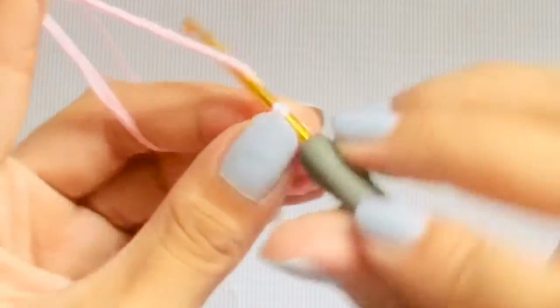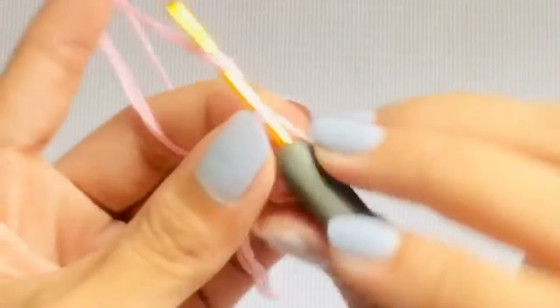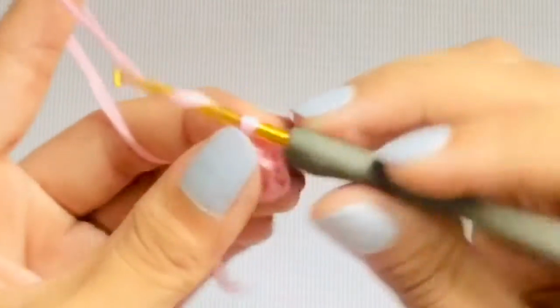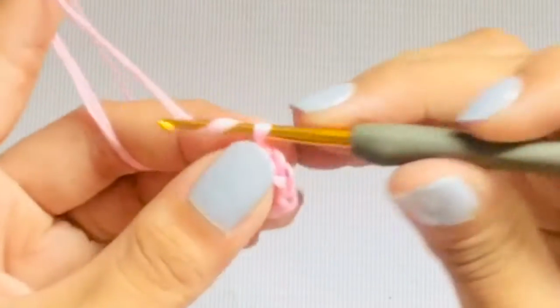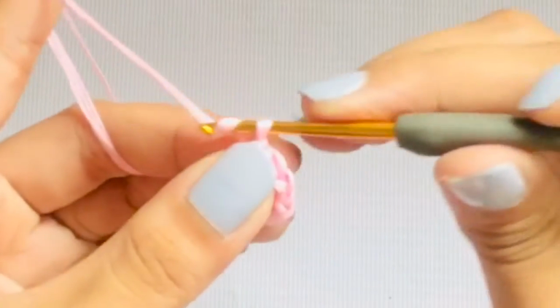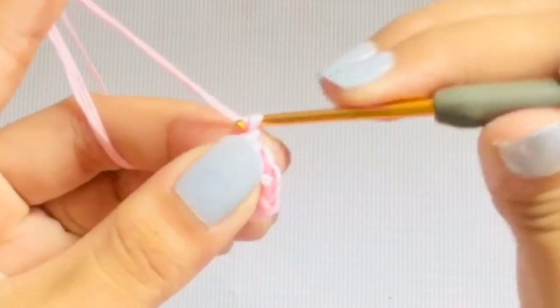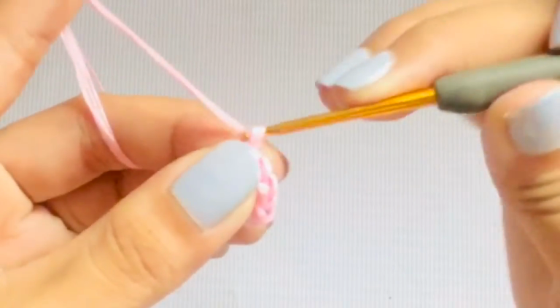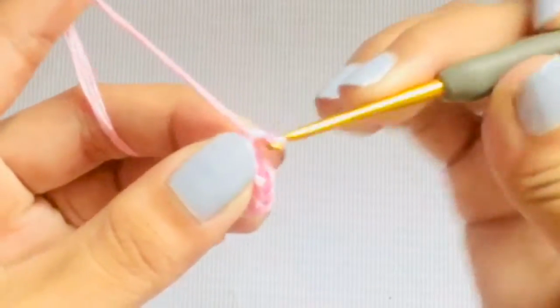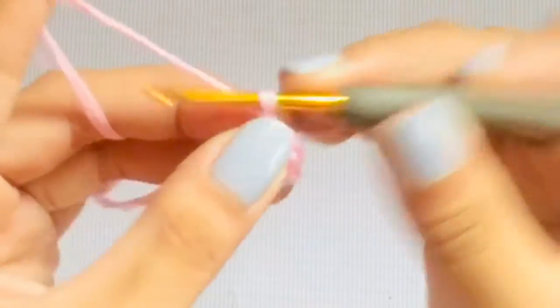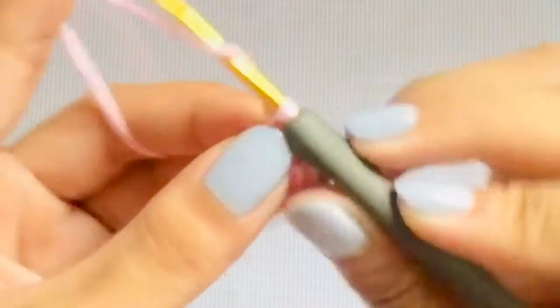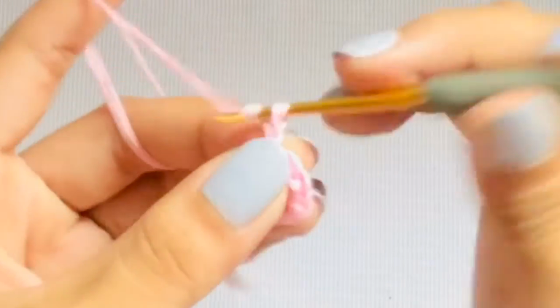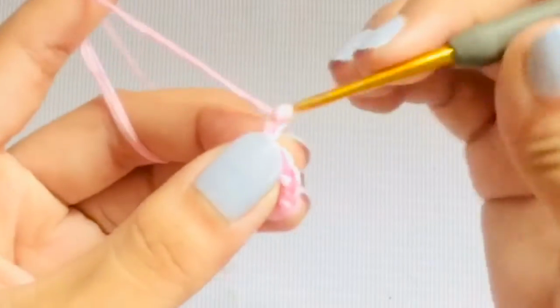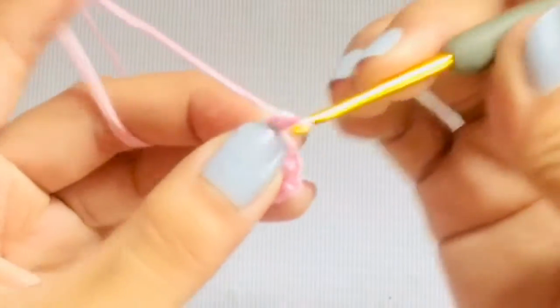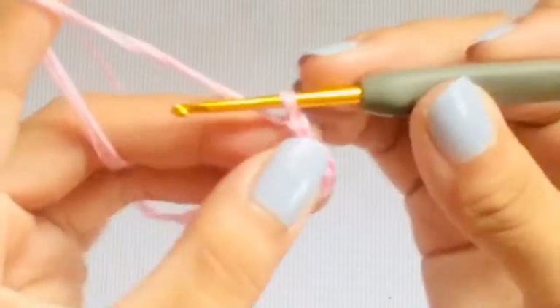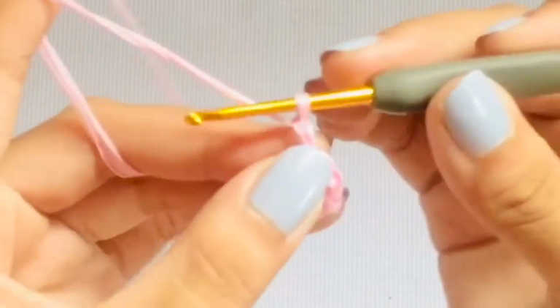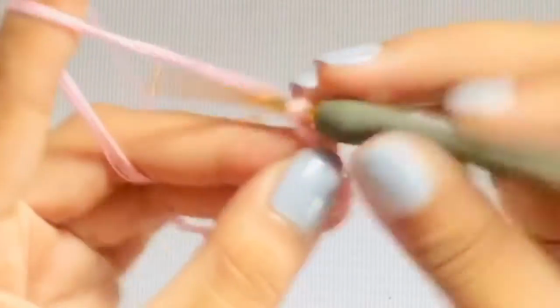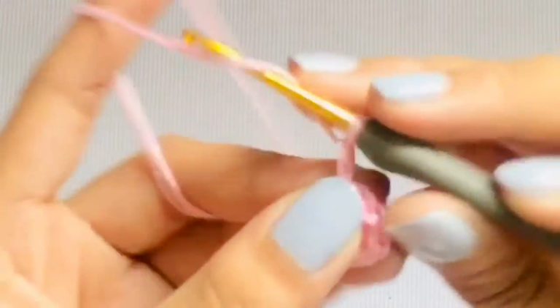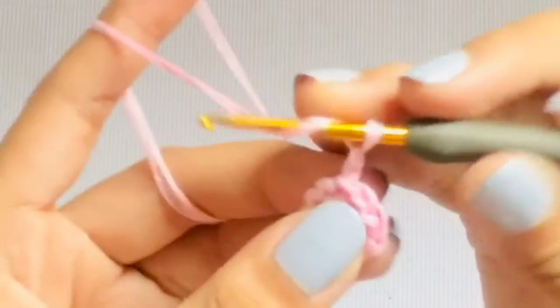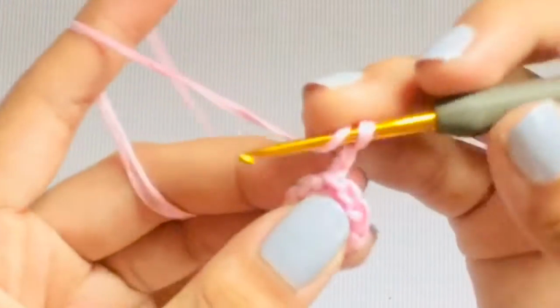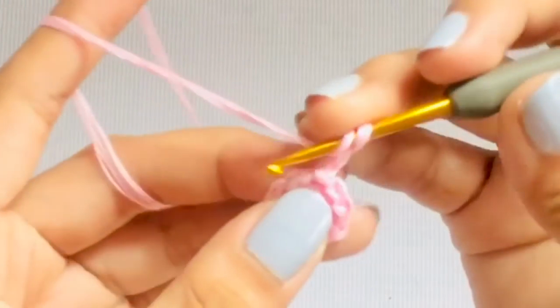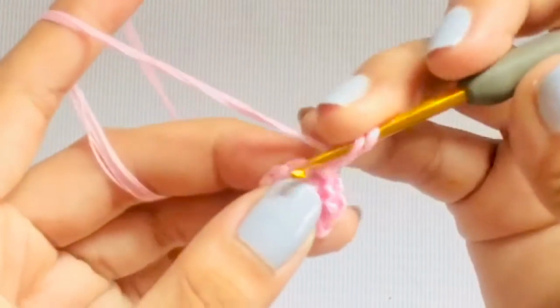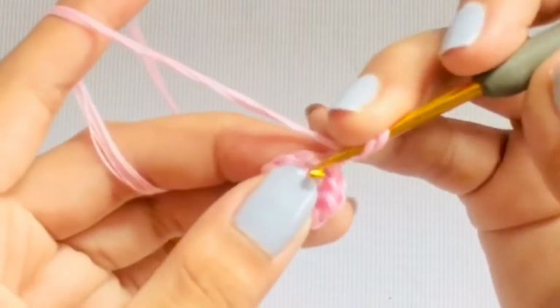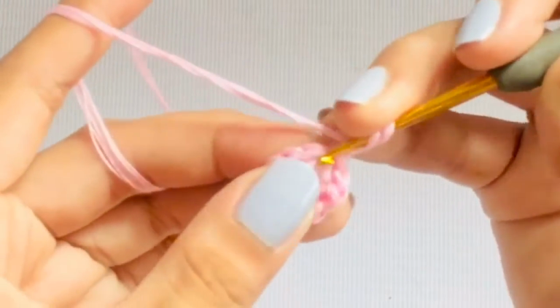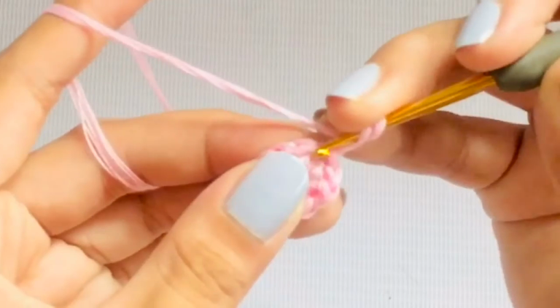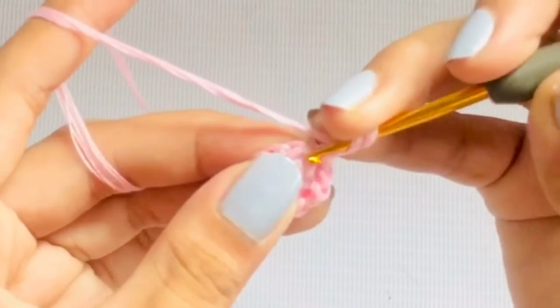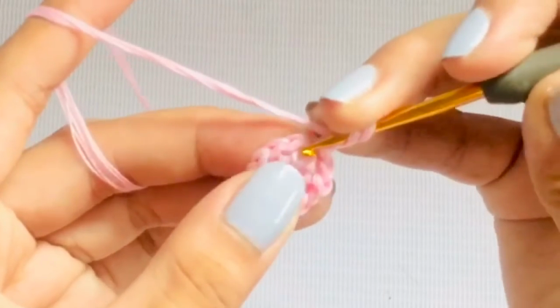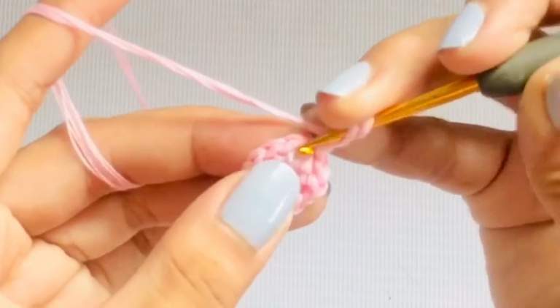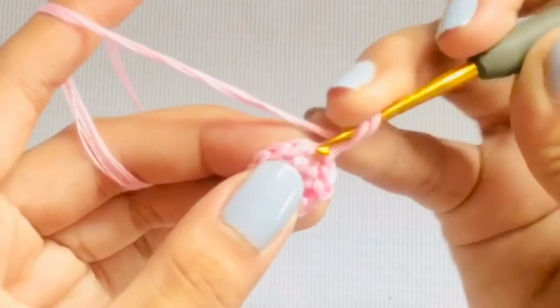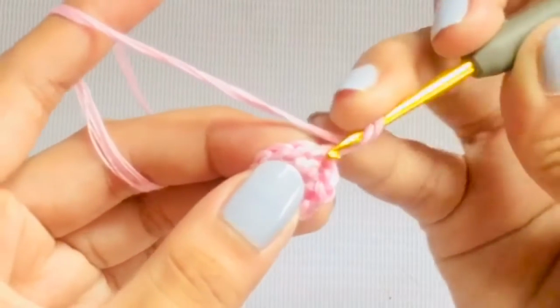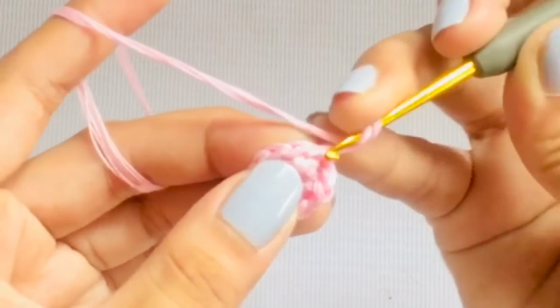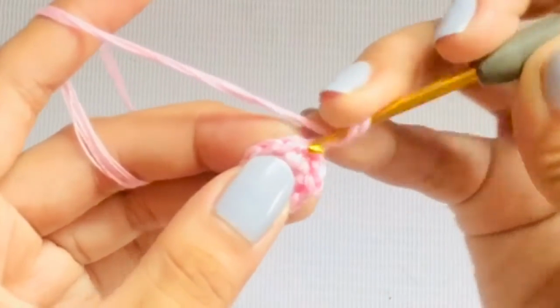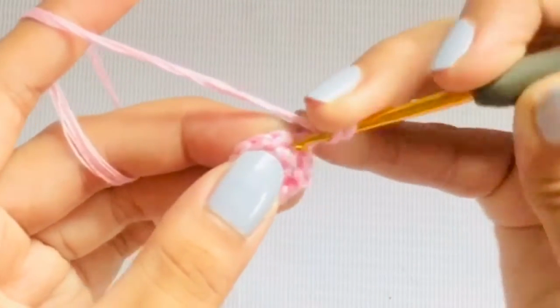To start our petals, chain 2 and make 2 double crochets in the next stitch.